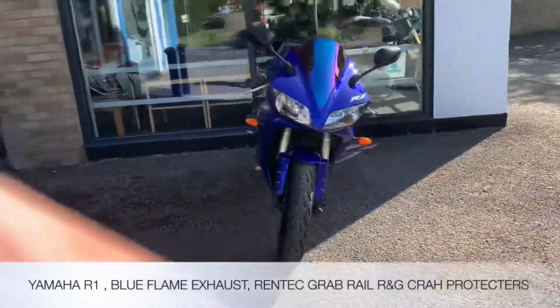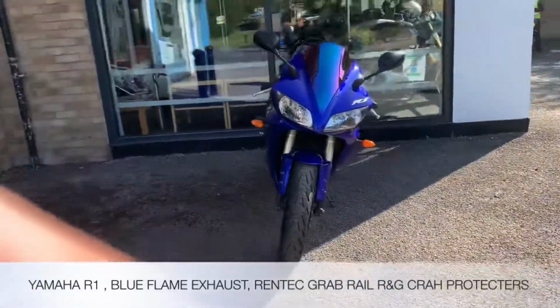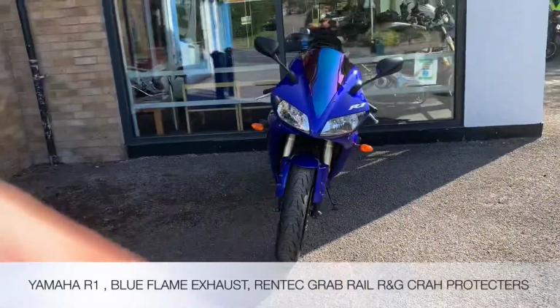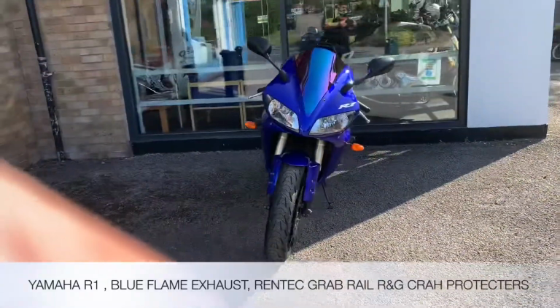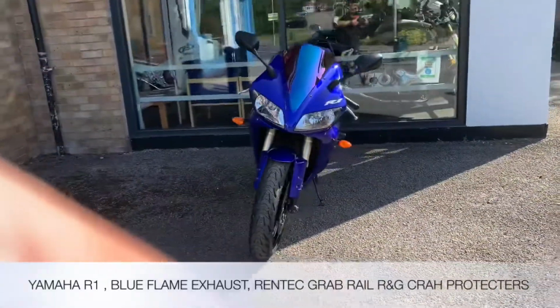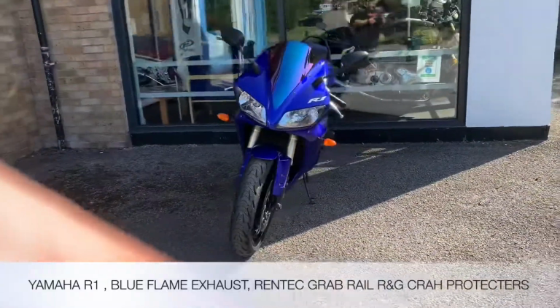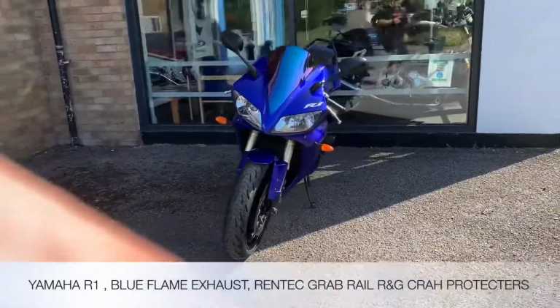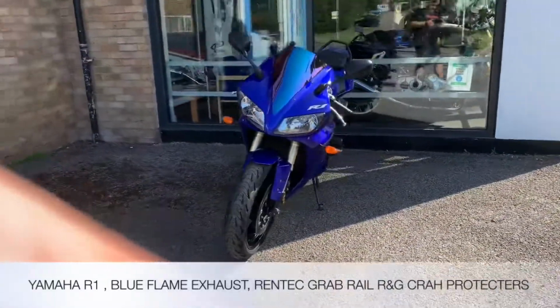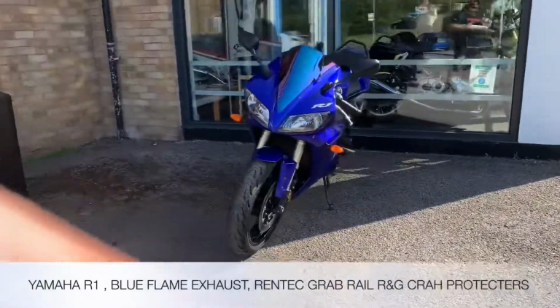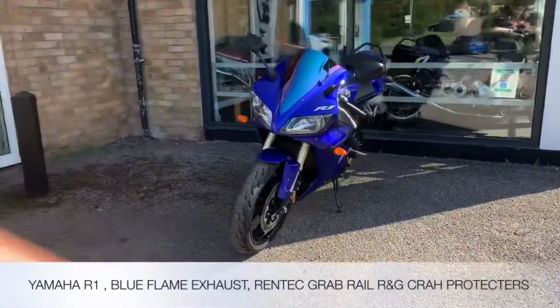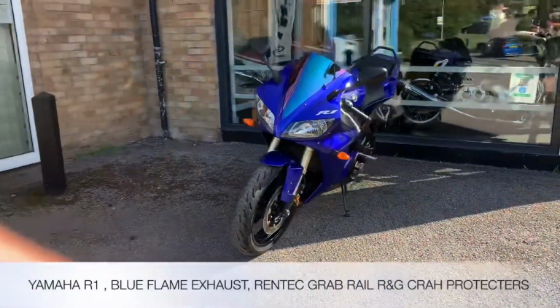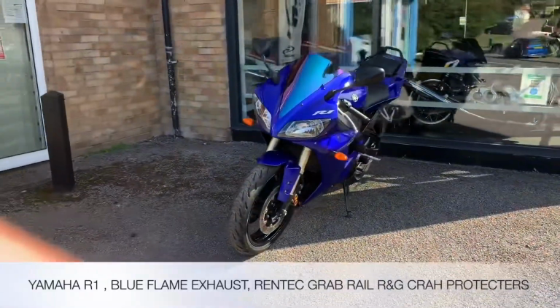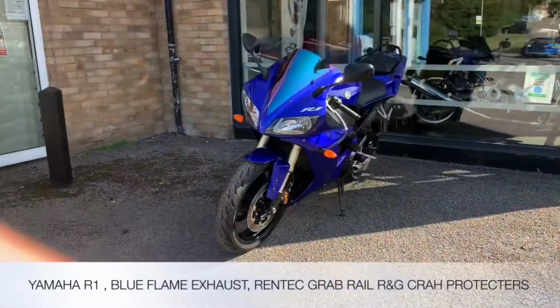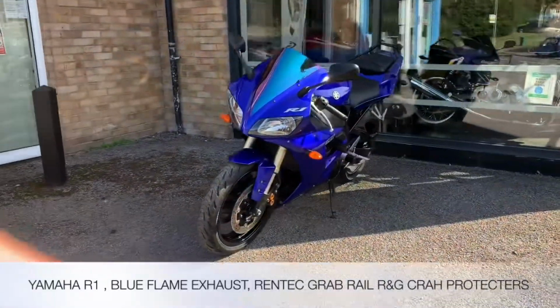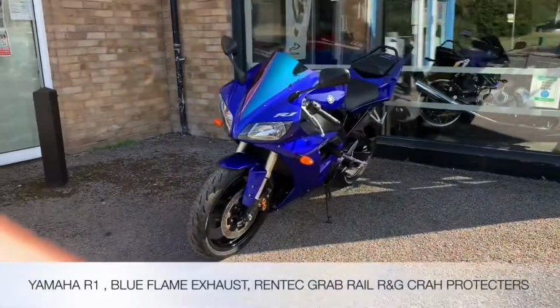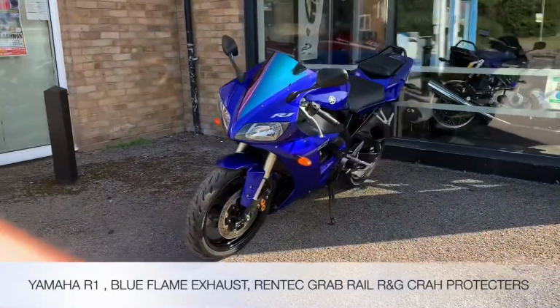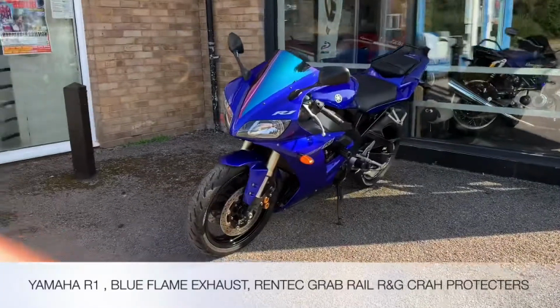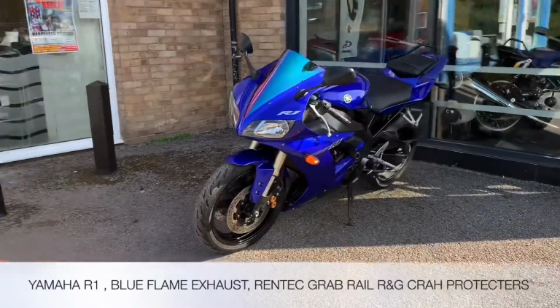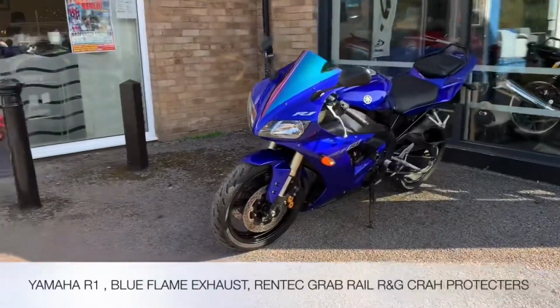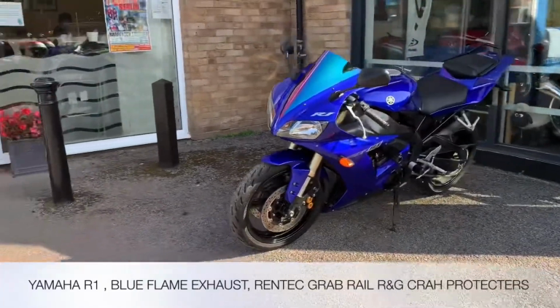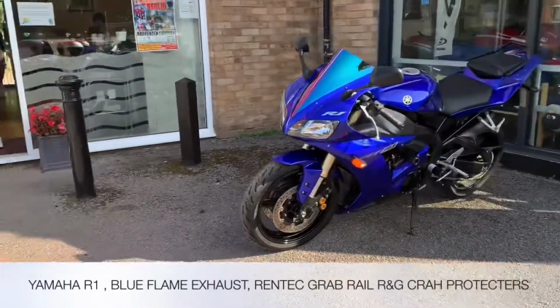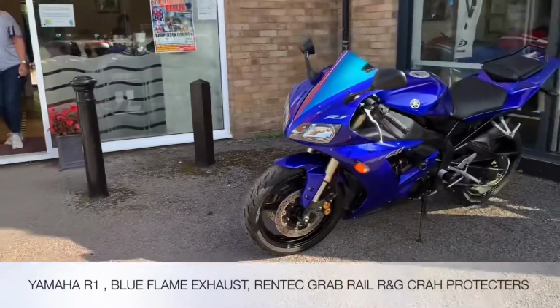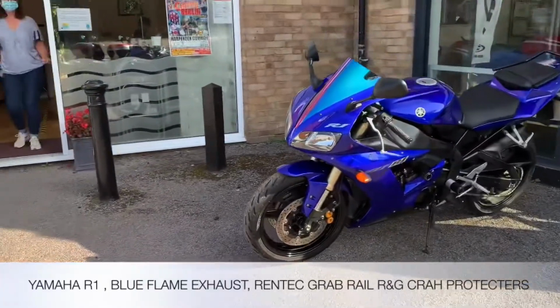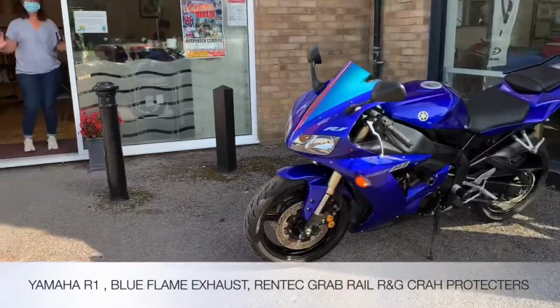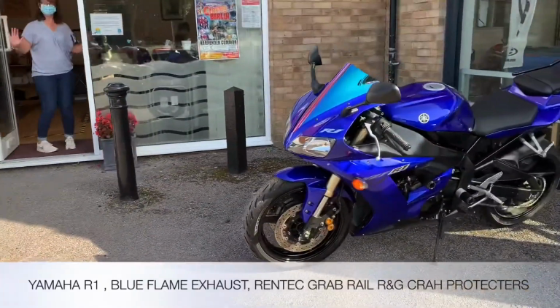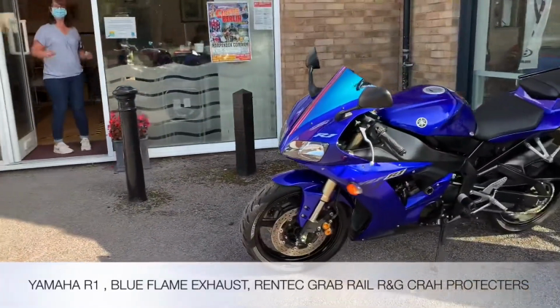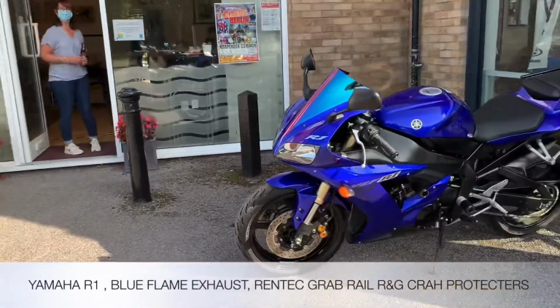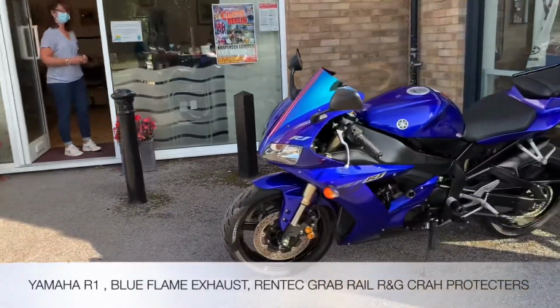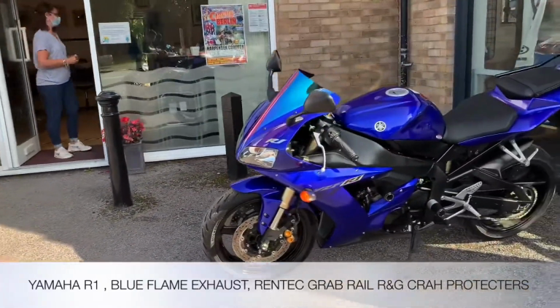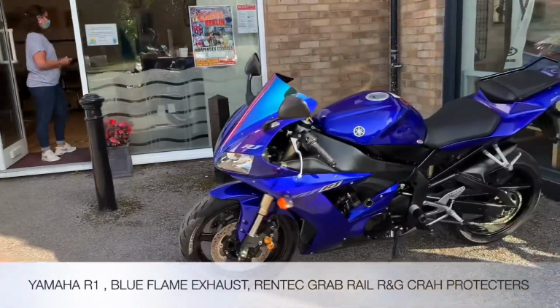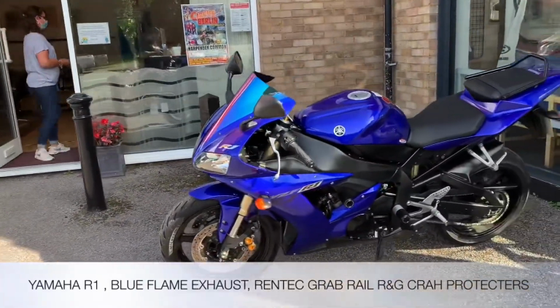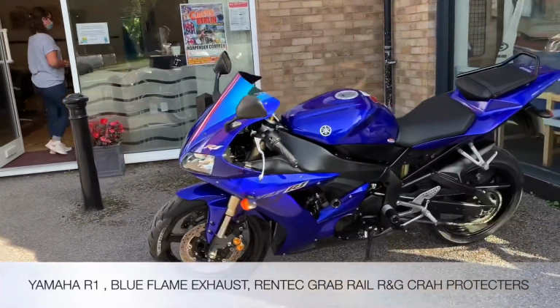Accessory-wise we've got an iridium screen, R&G crash protectors, blue flame exhaust, and a RegTech grab rail.